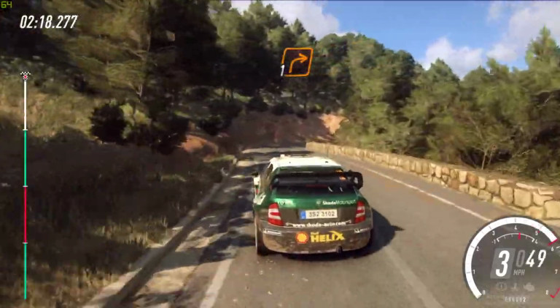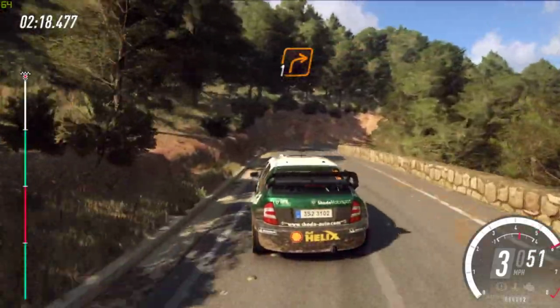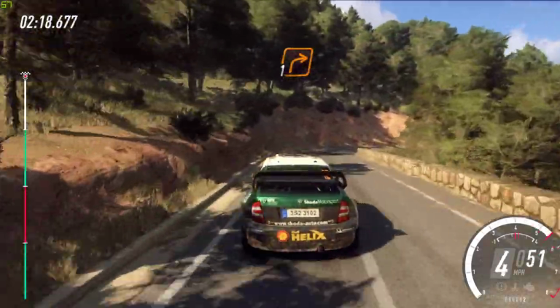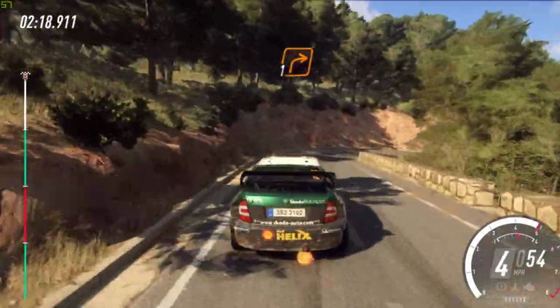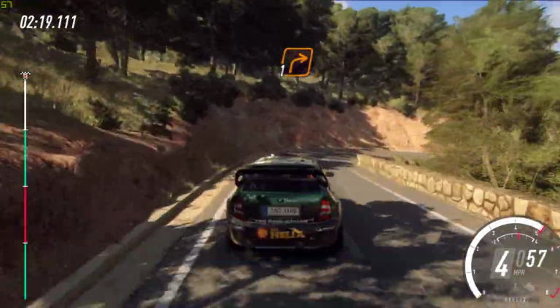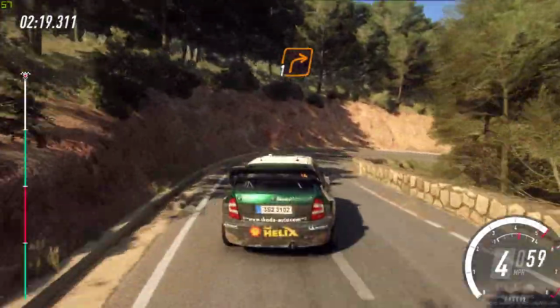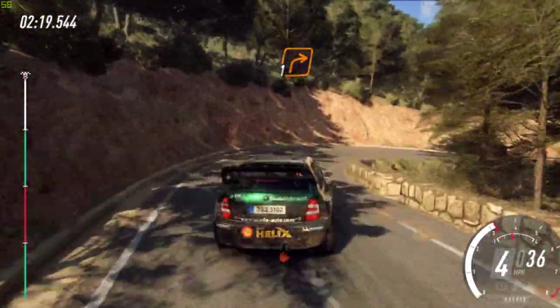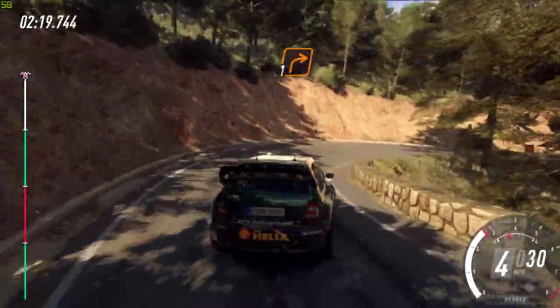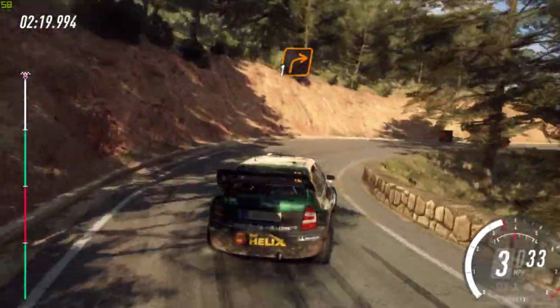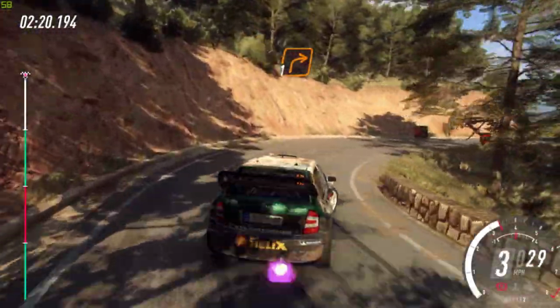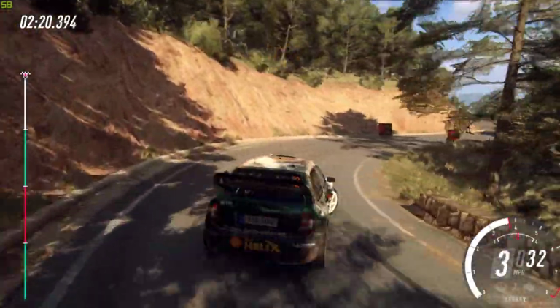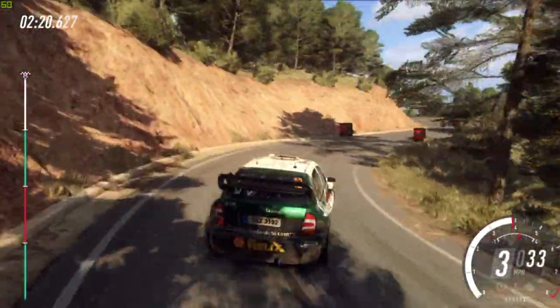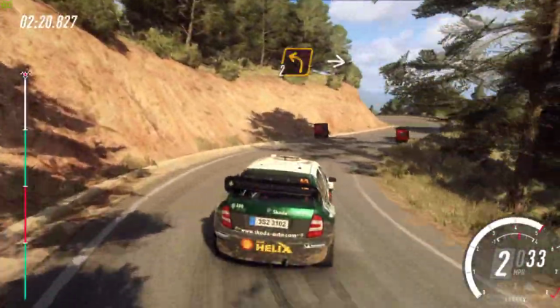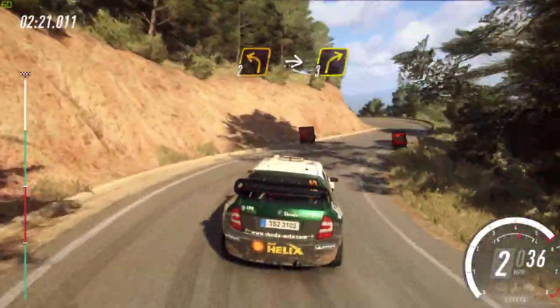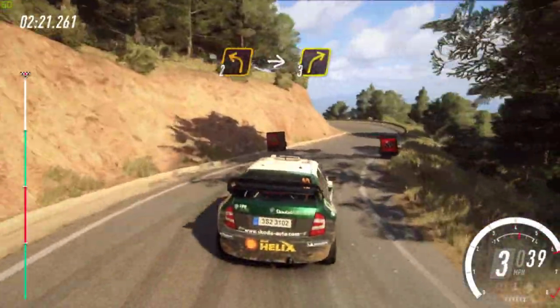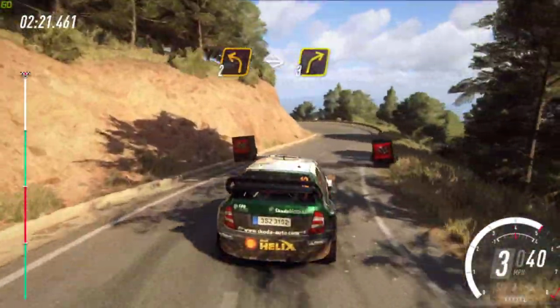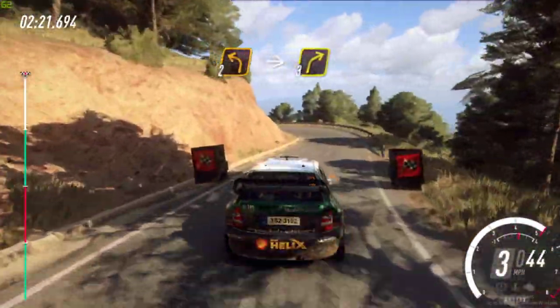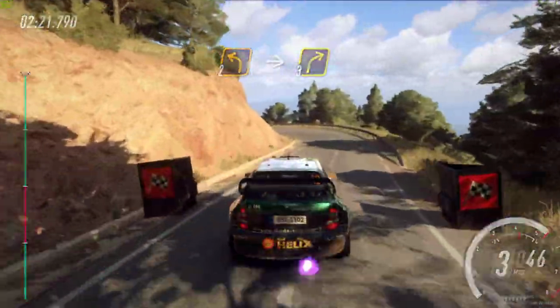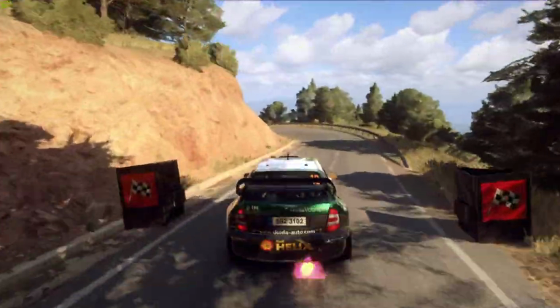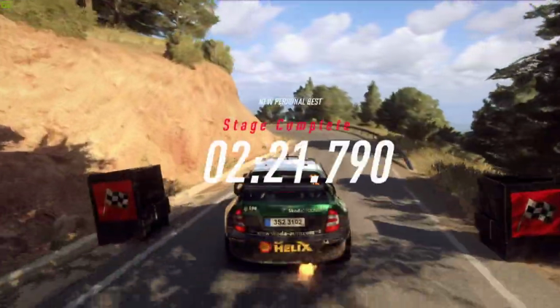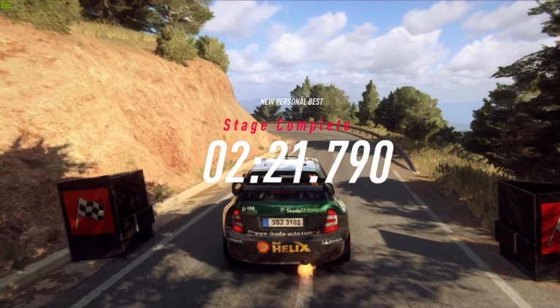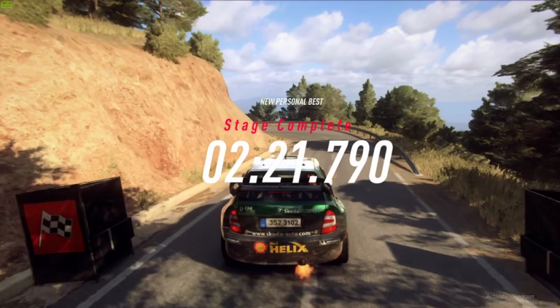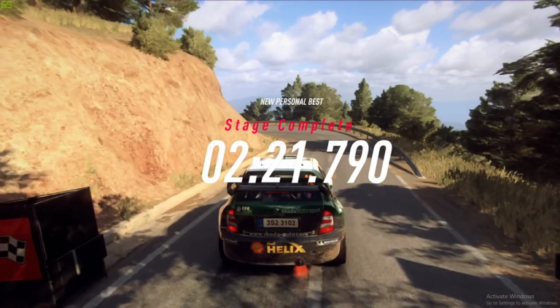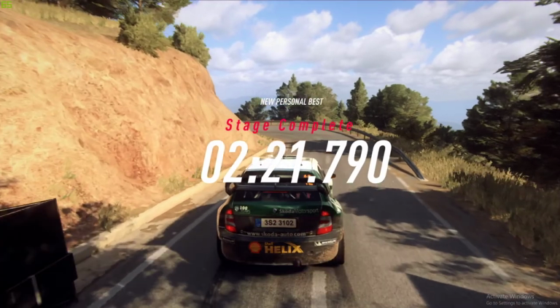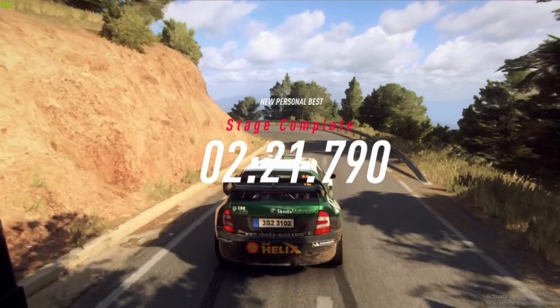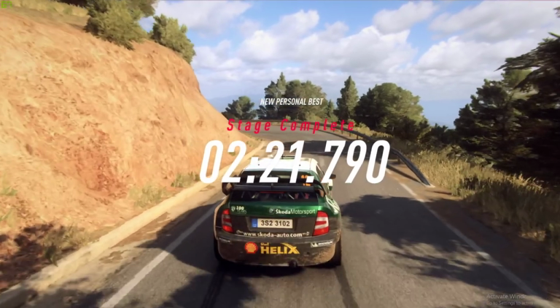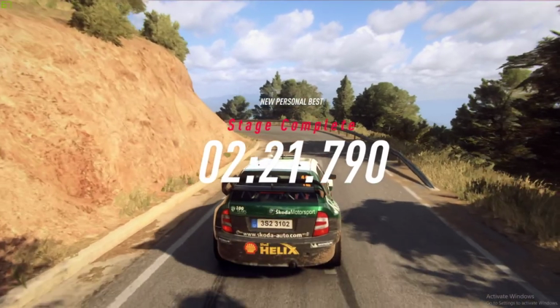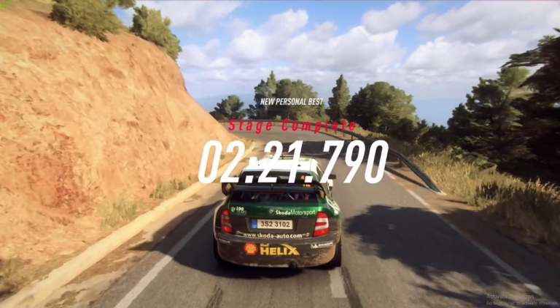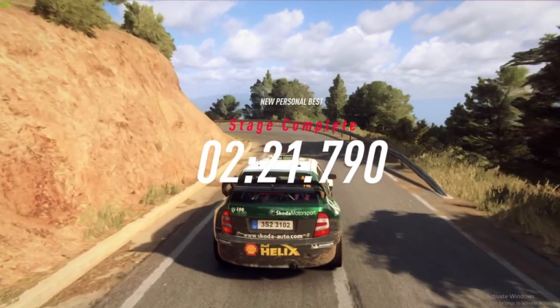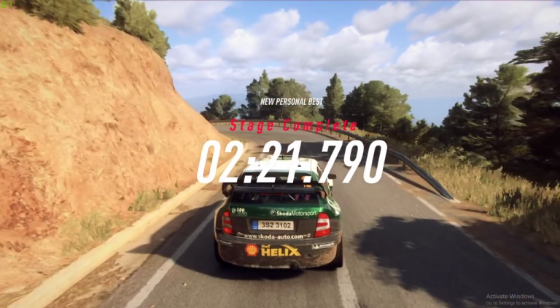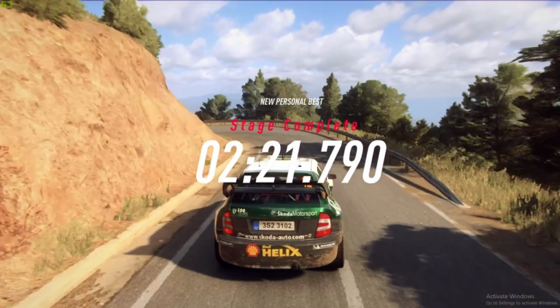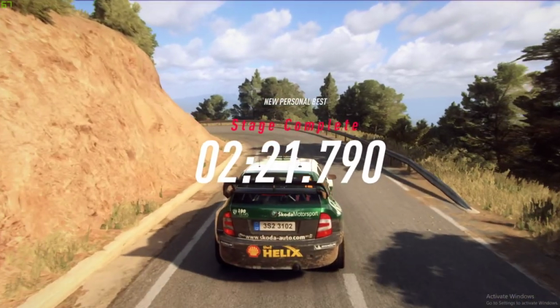Into 1 right, into 1 right, into 1 right over the finish, into 2 left, into 3 right to stop.